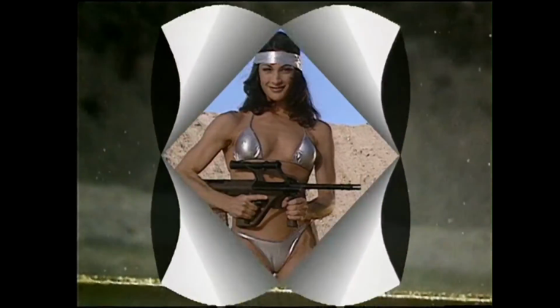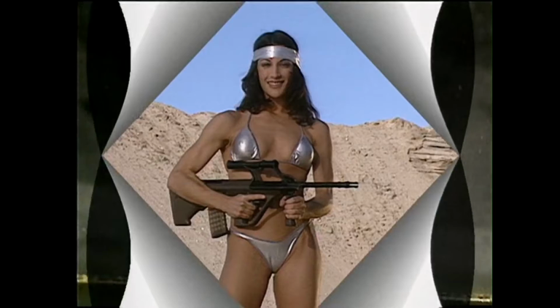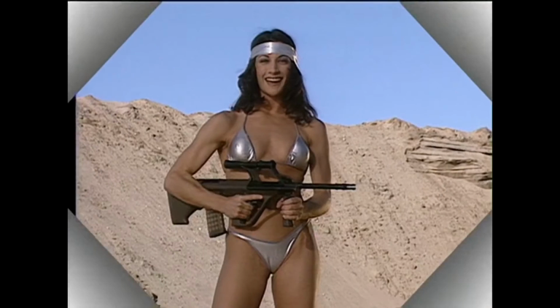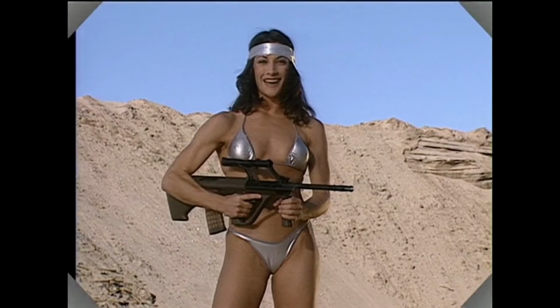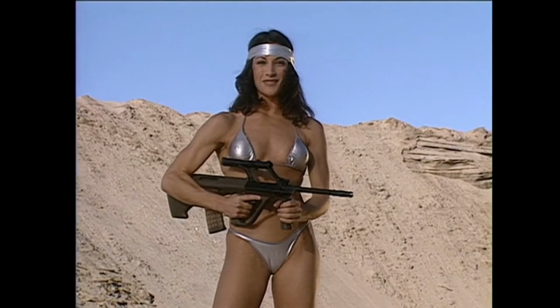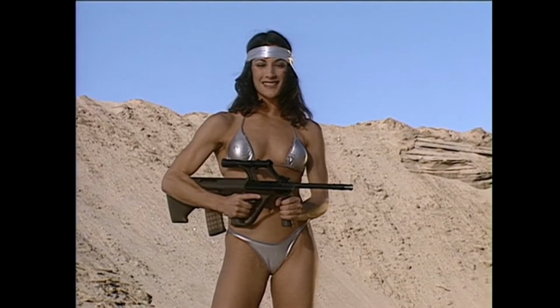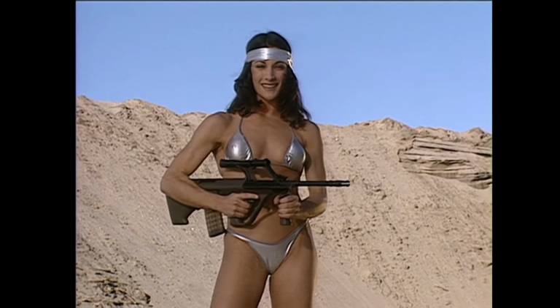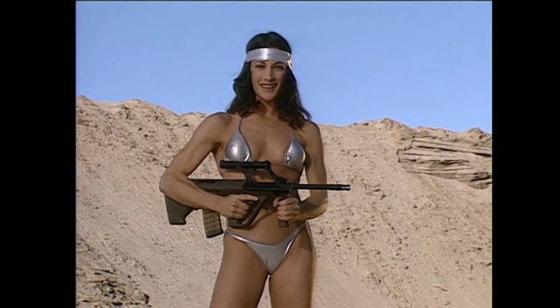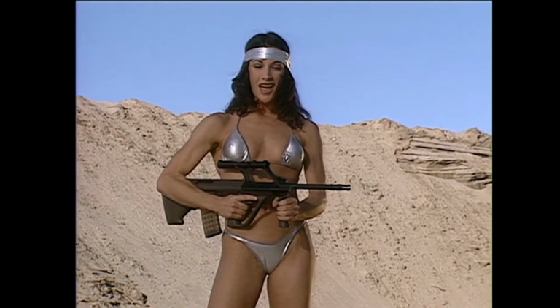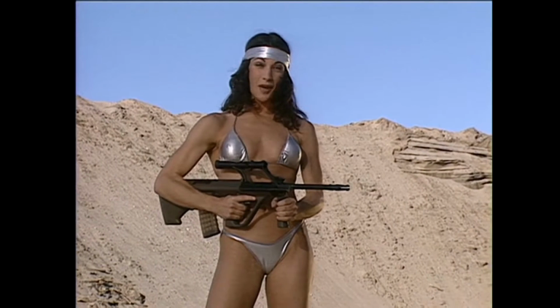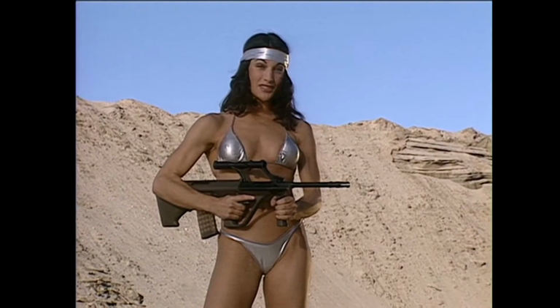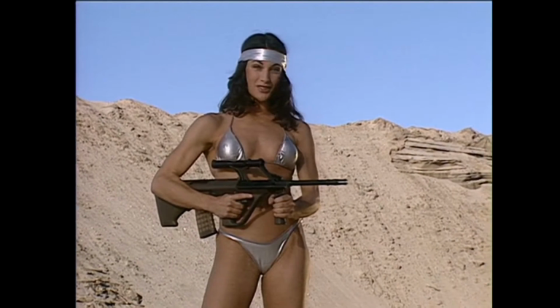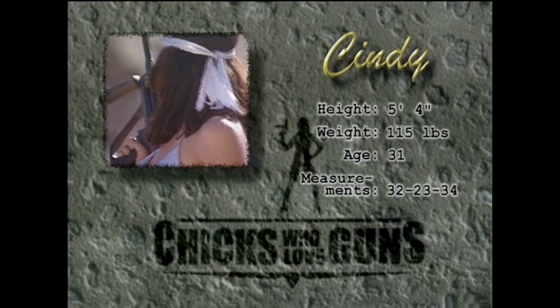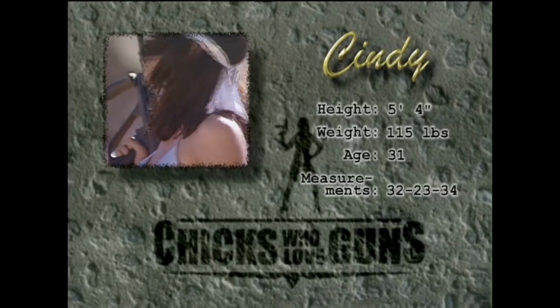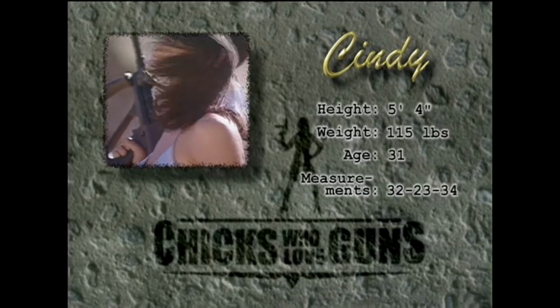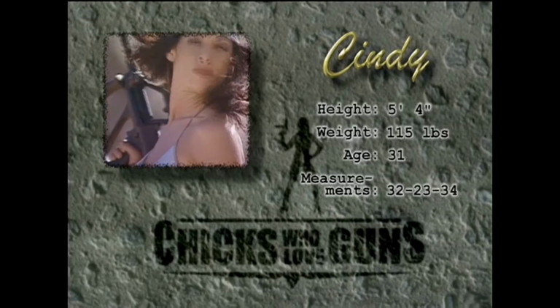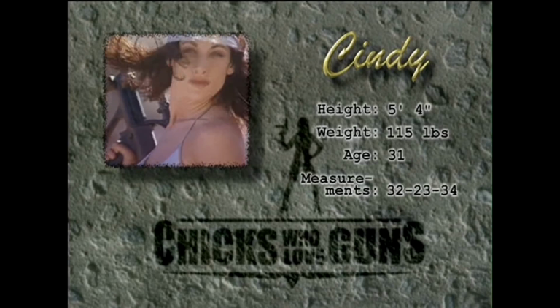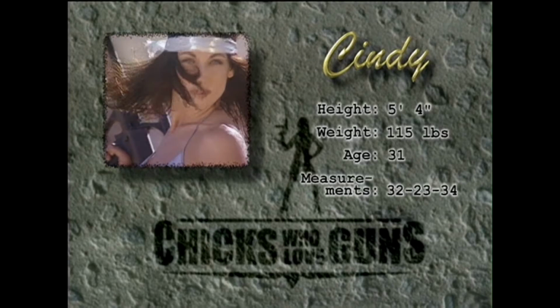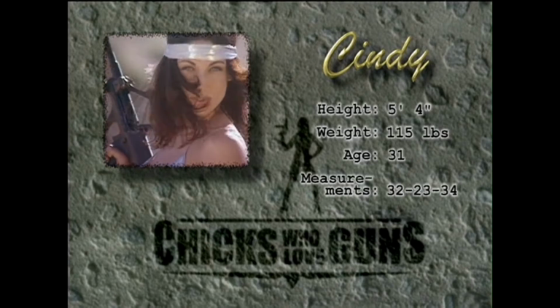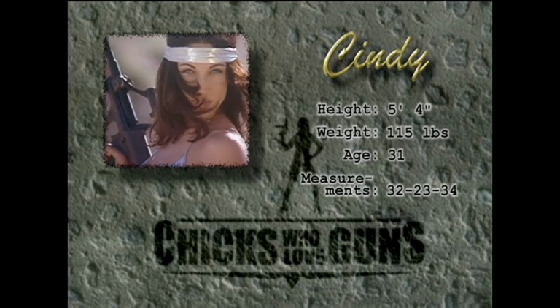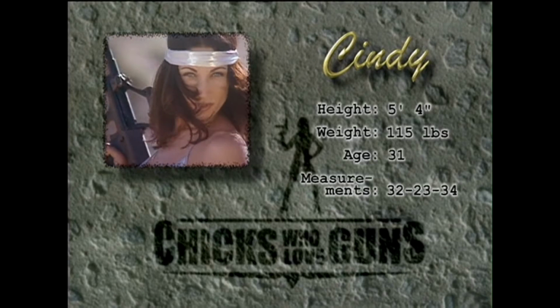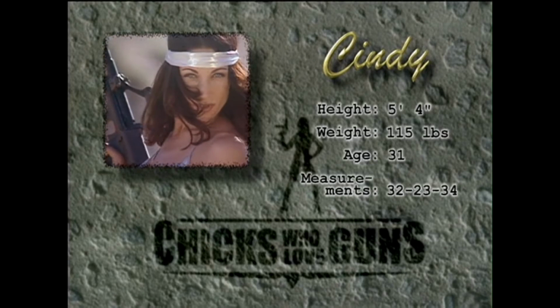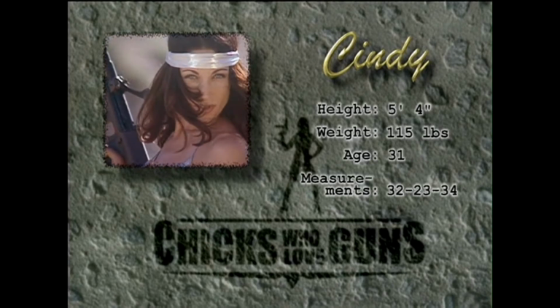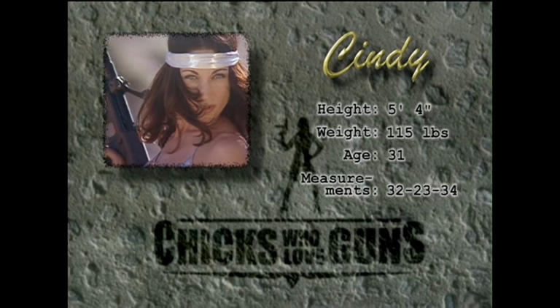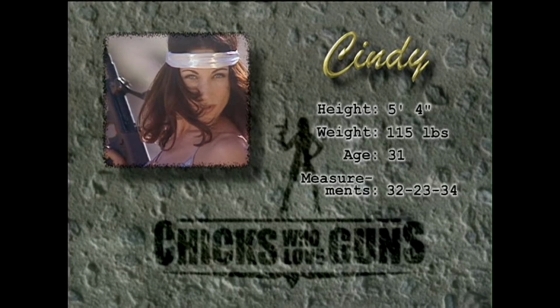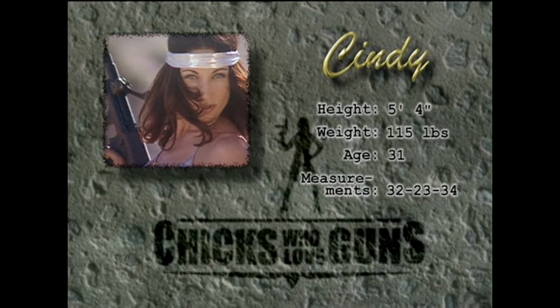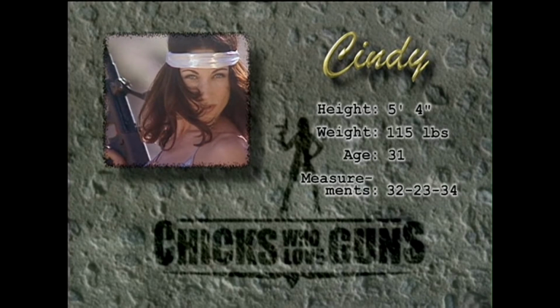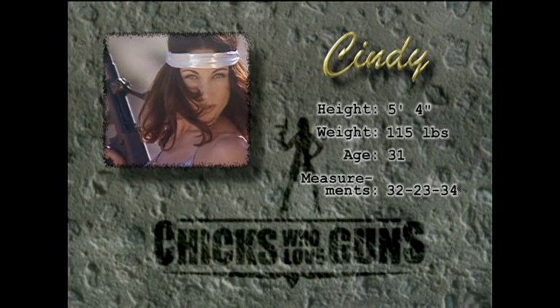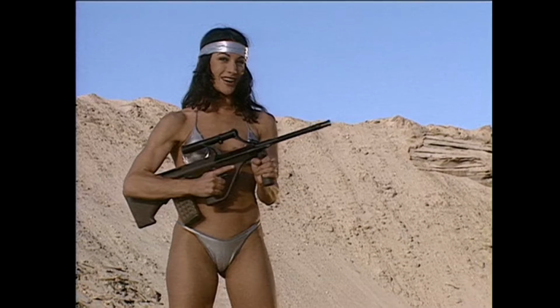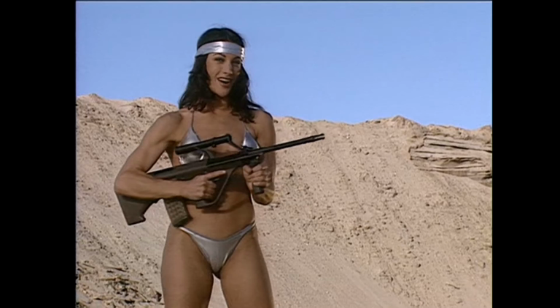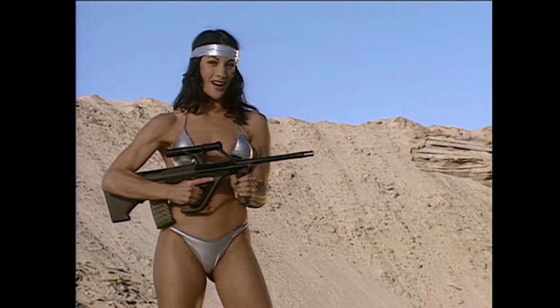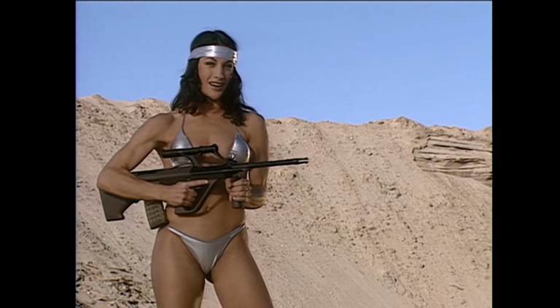Hi, I'm Cindy. I'm a student and a part-time actress, and I'd like to show you my Steyr AUG.